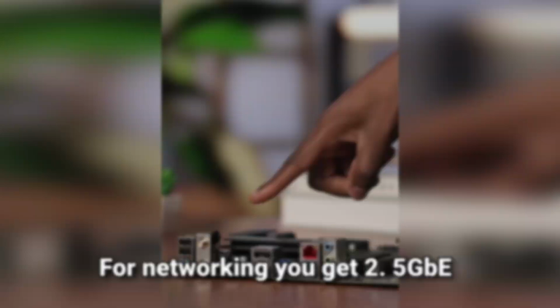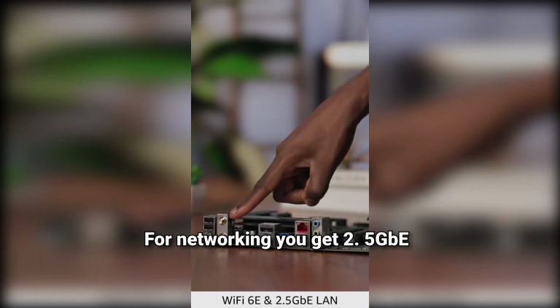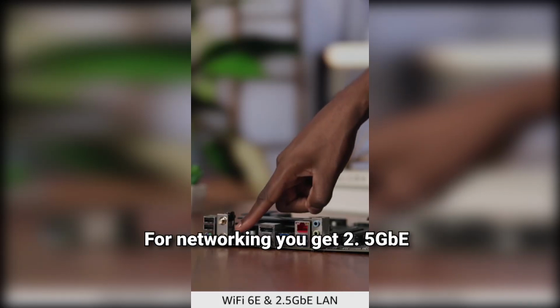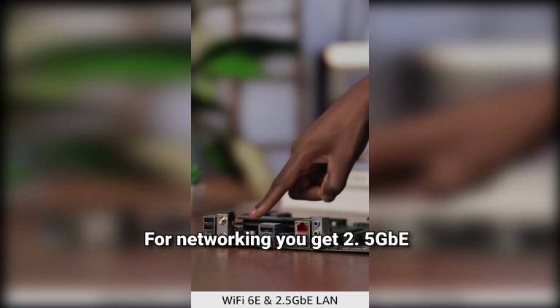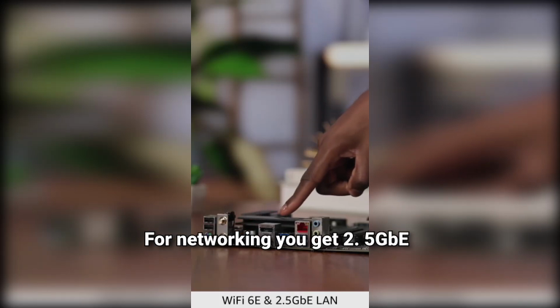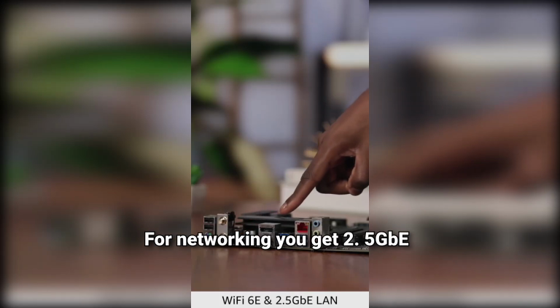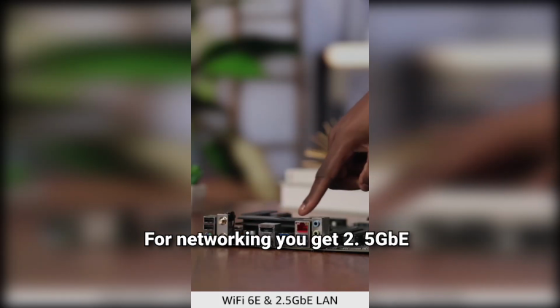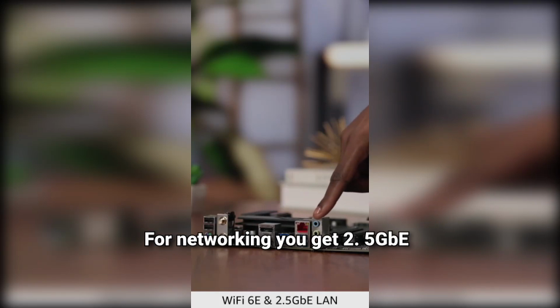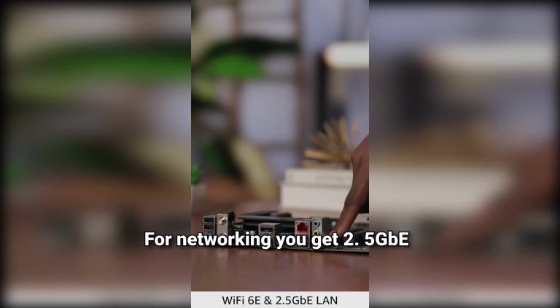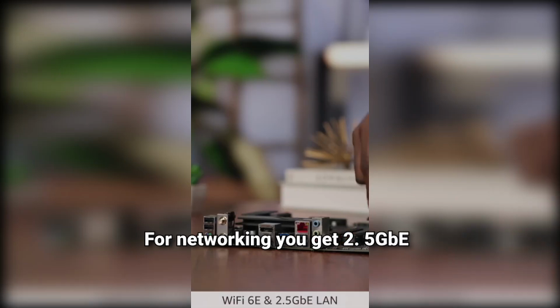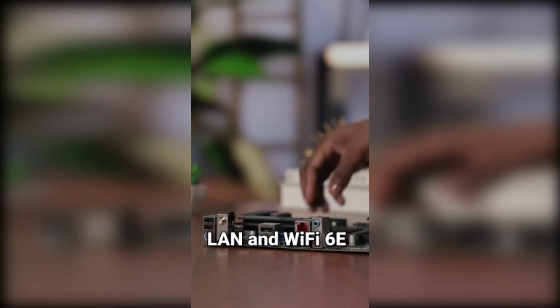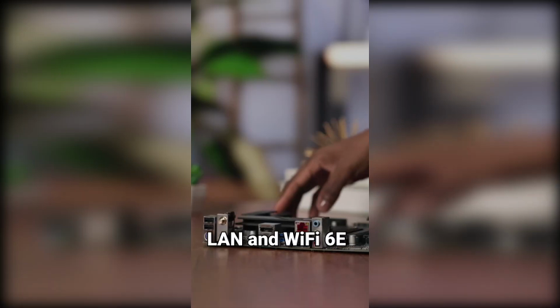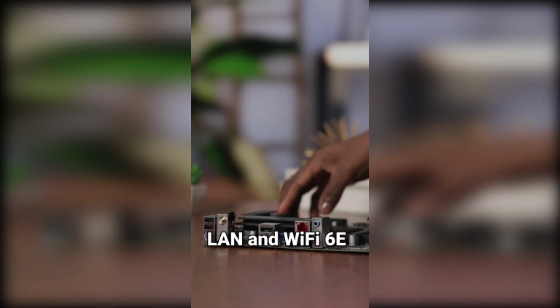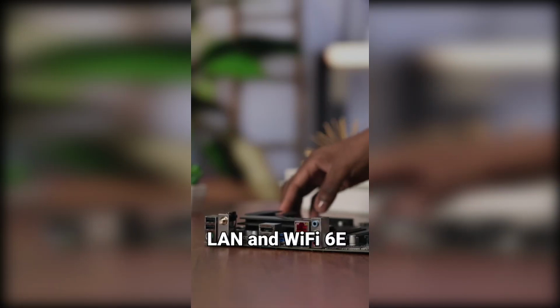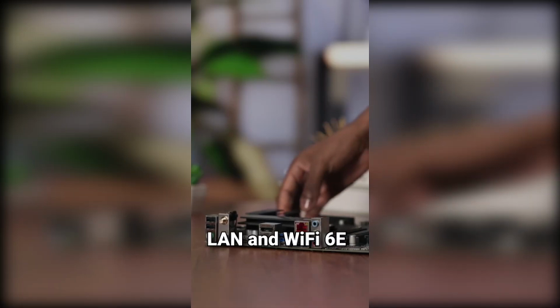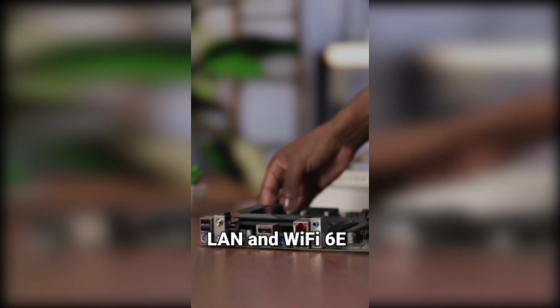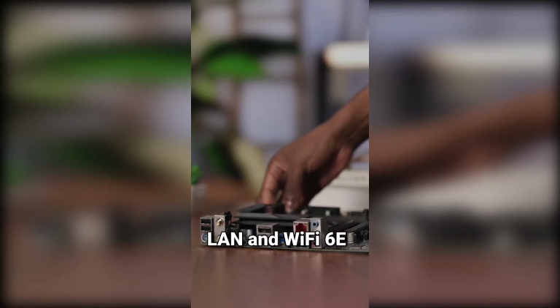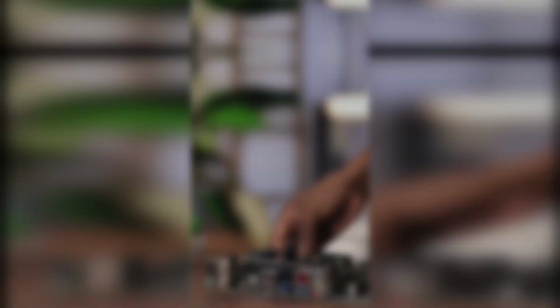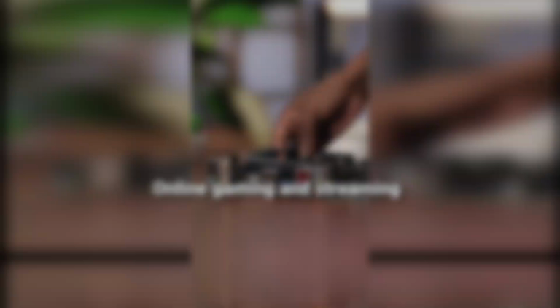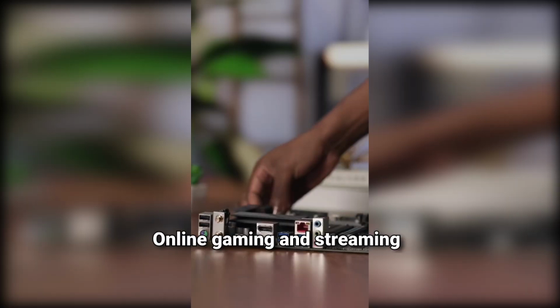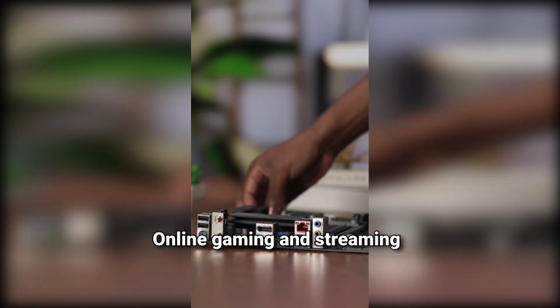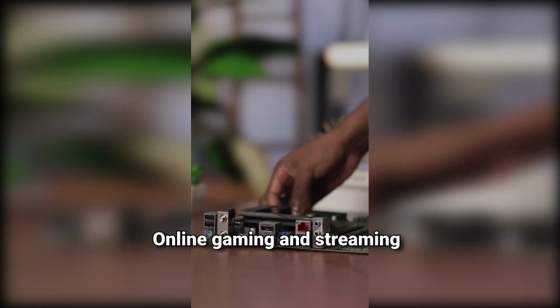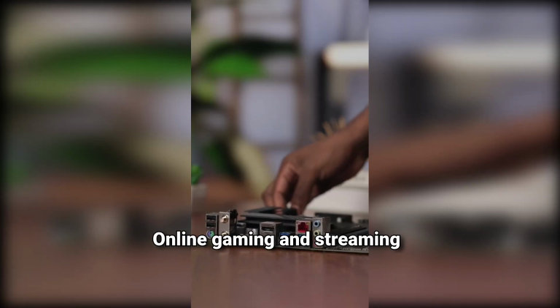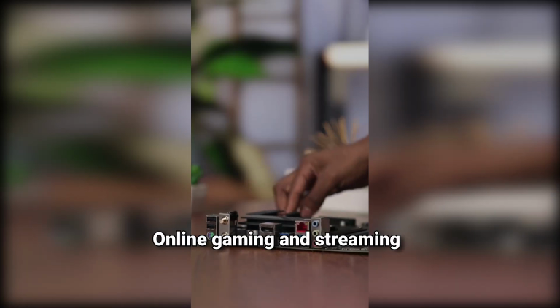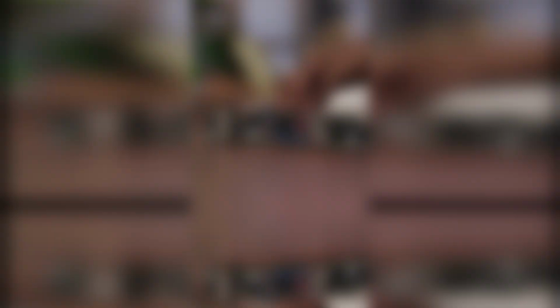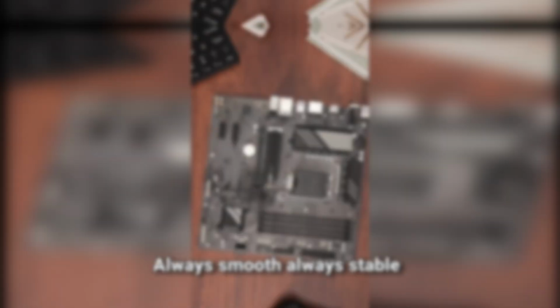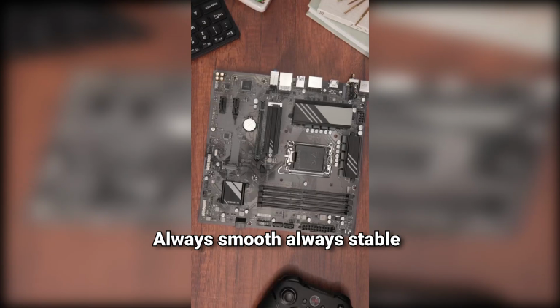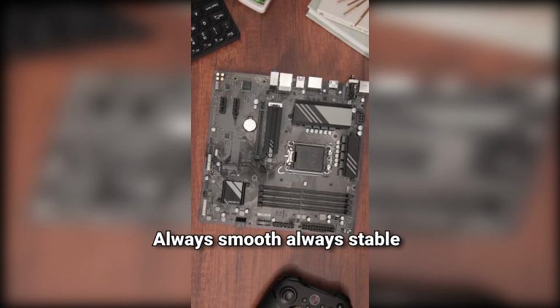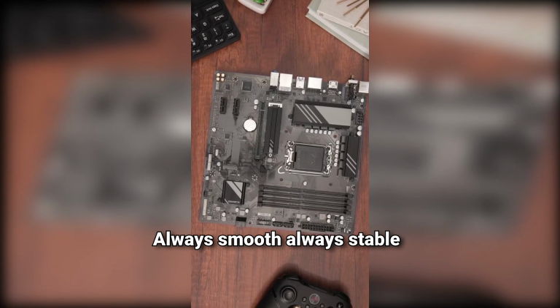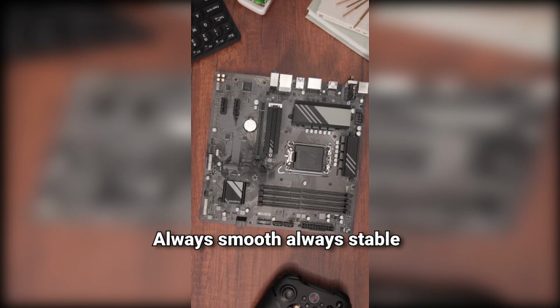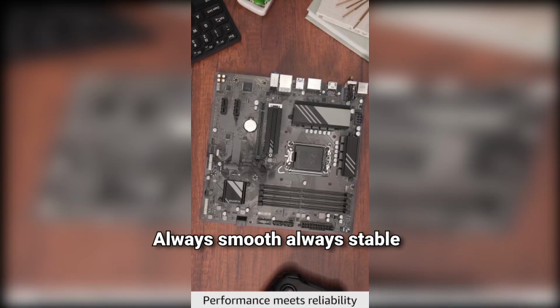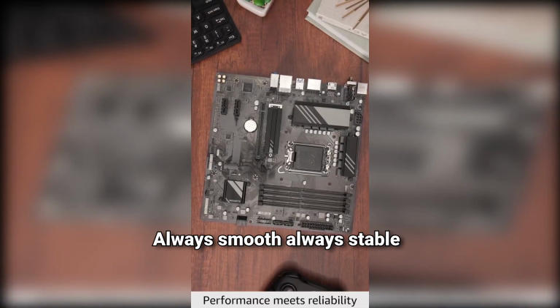For networking, you get 2.5G LAN and Wi-Fi 6E. Online gaming and streaming? Always smooth, always stable.